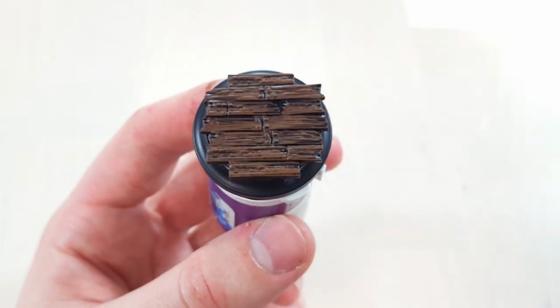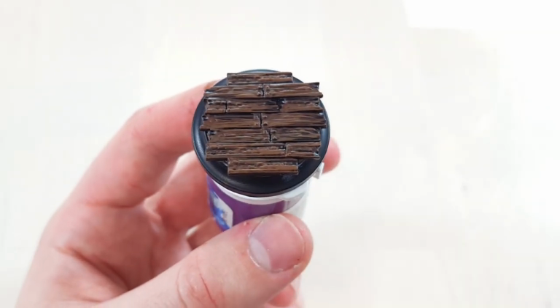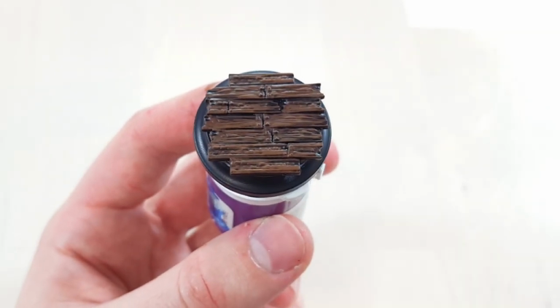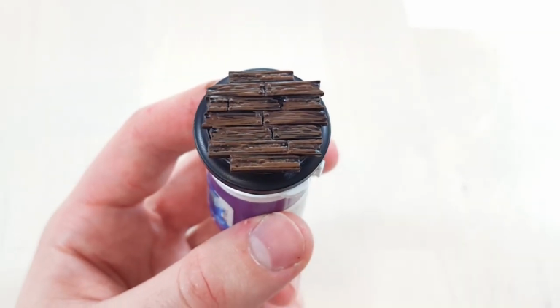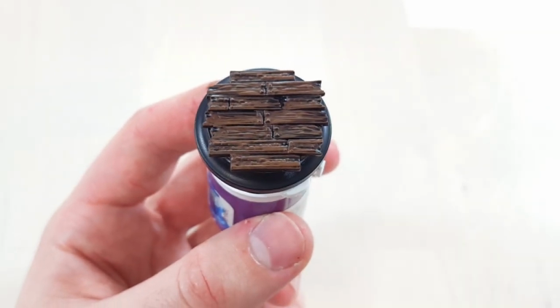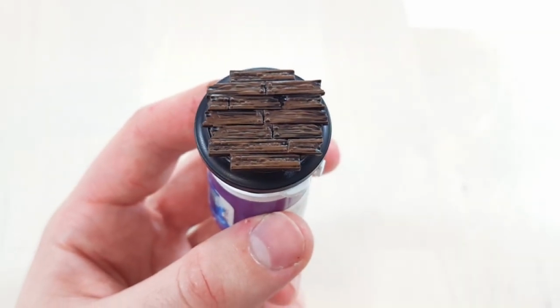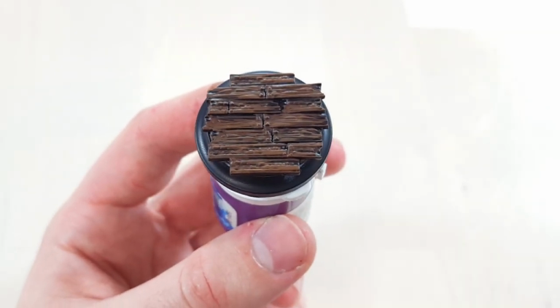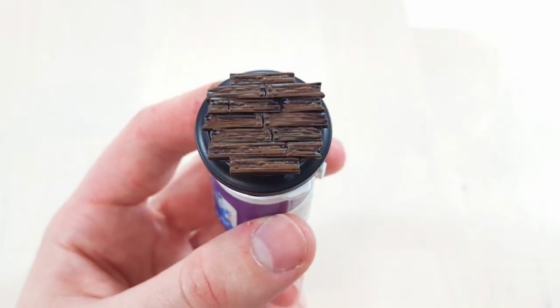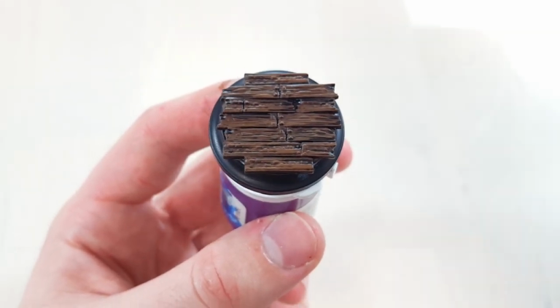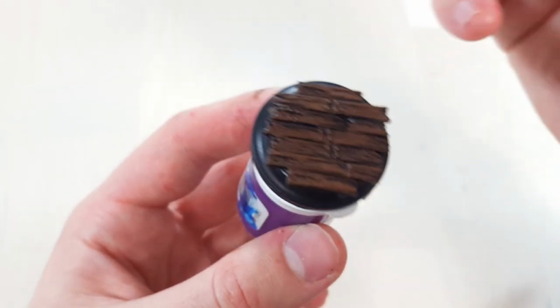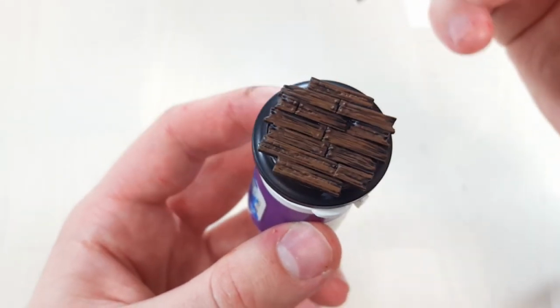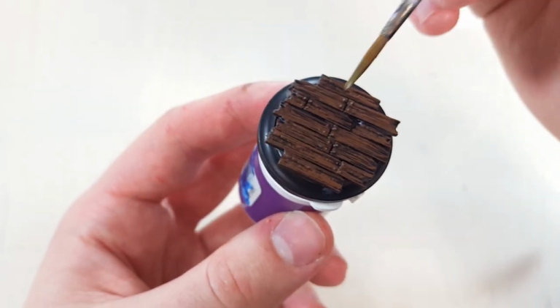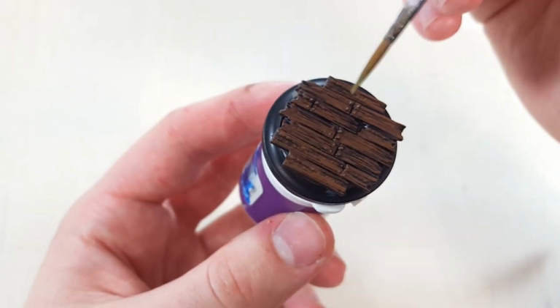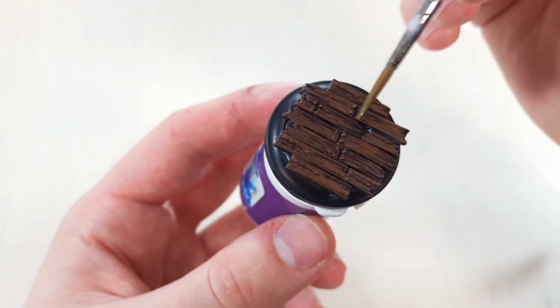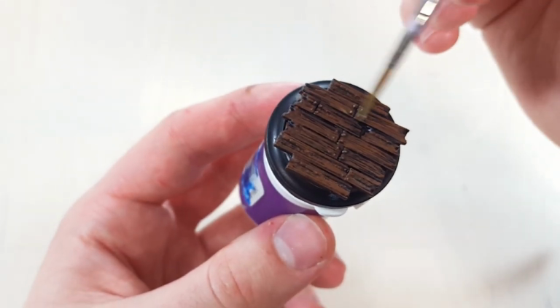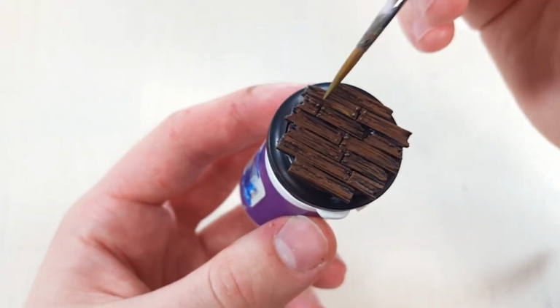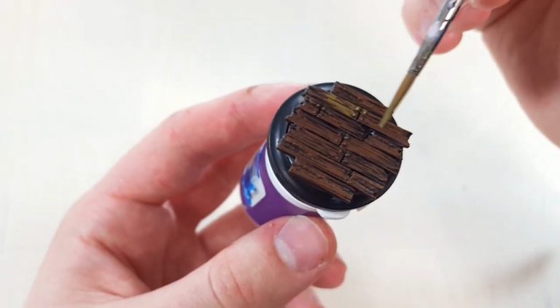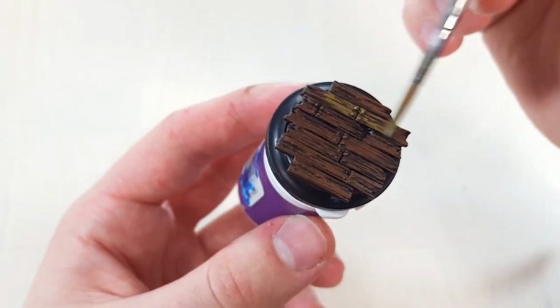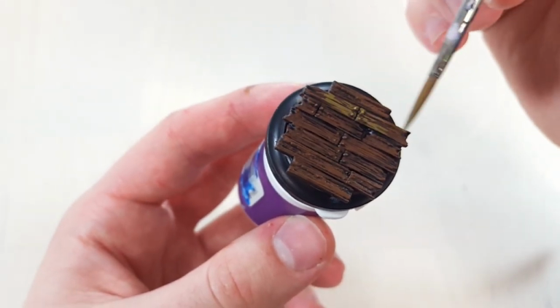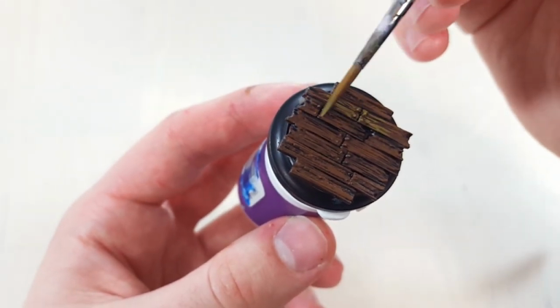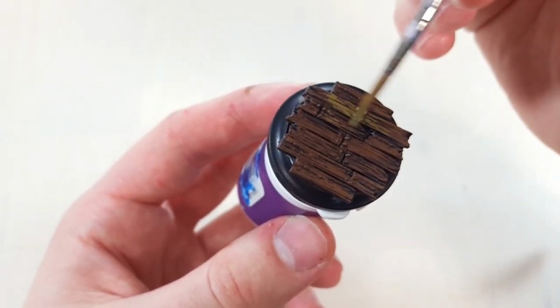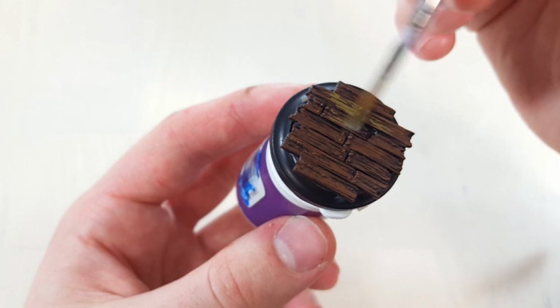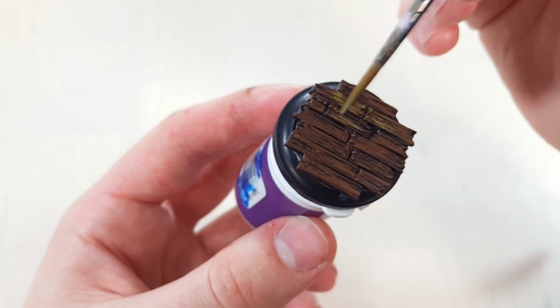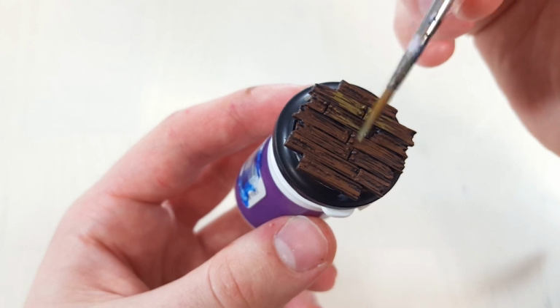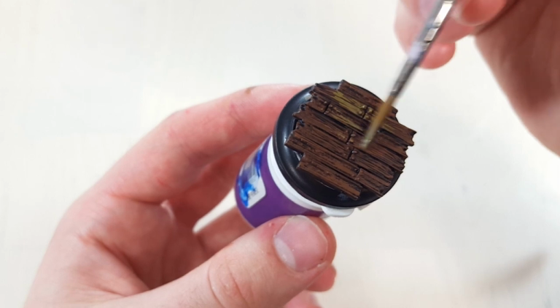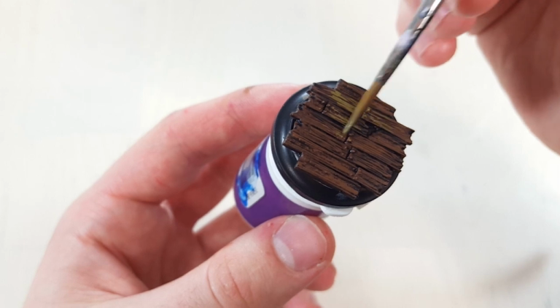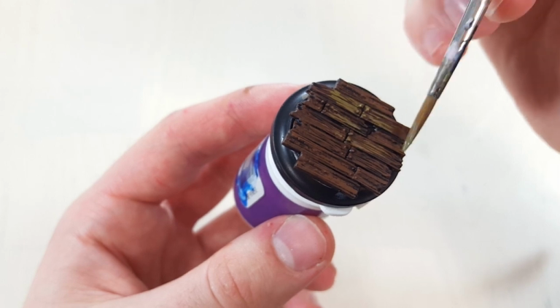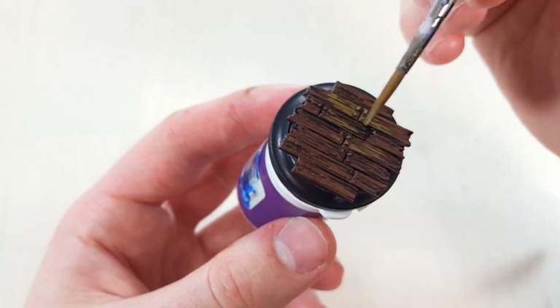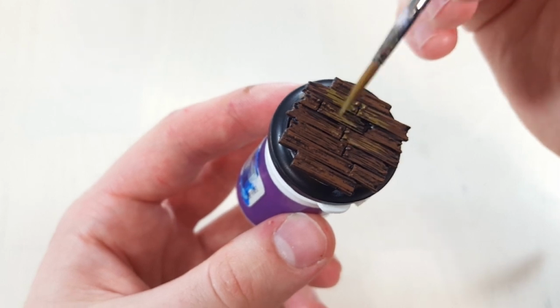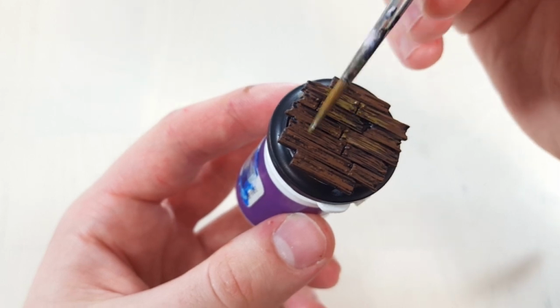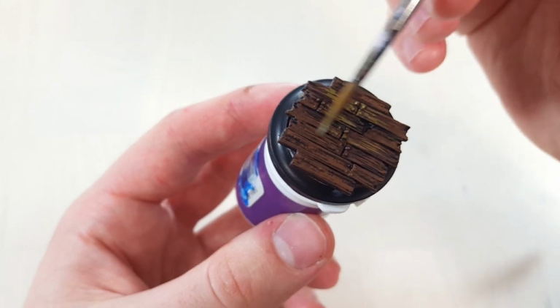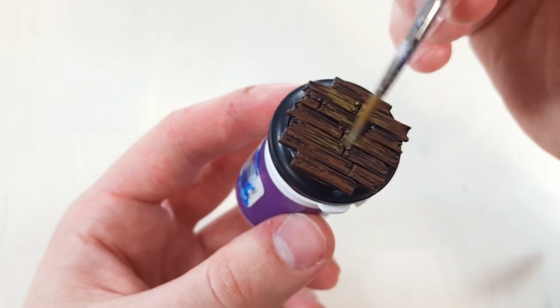This stage is the same as the previous step. Instead, using Battledress Green, focus towards the centre of the detail.